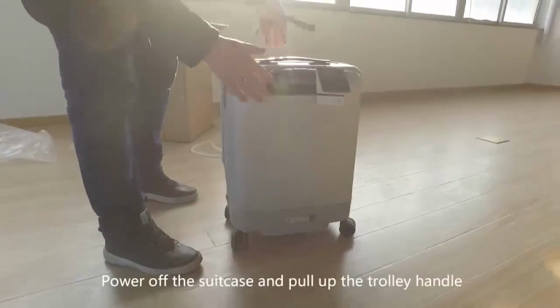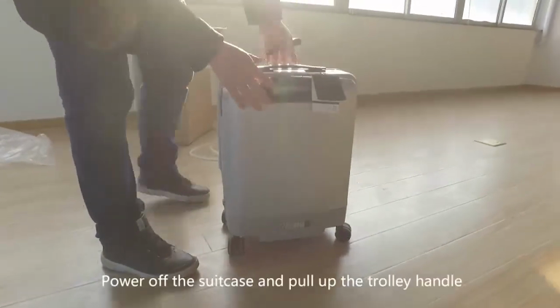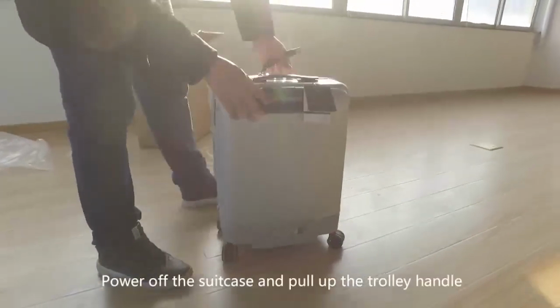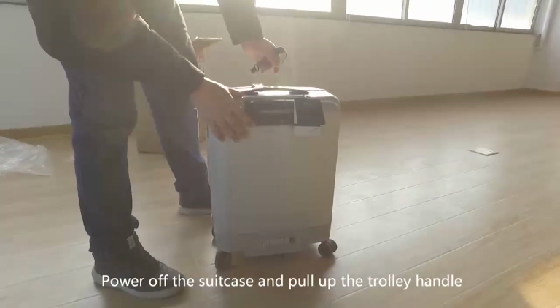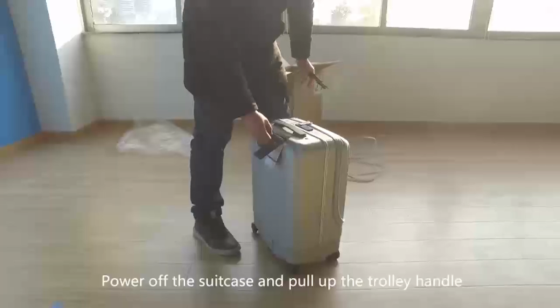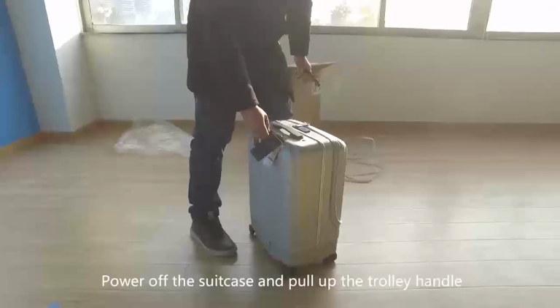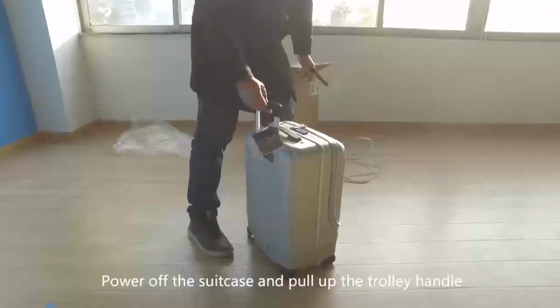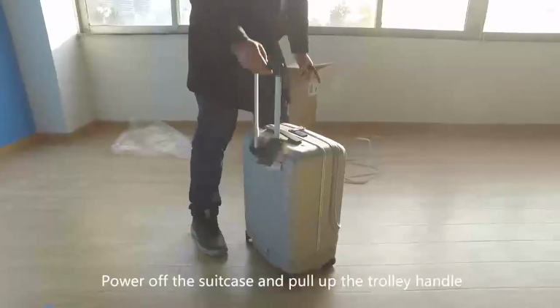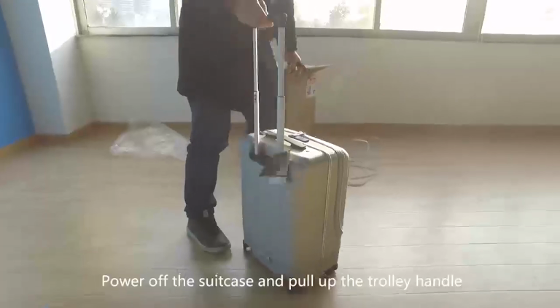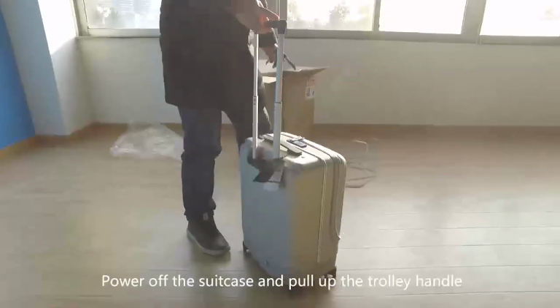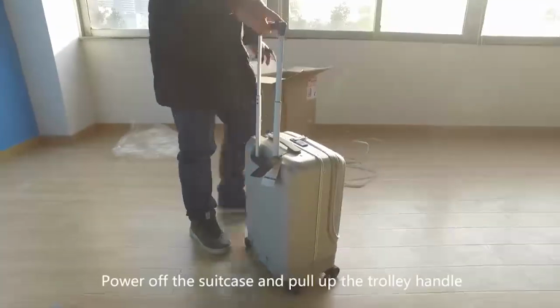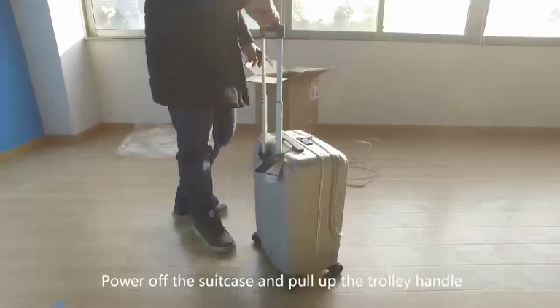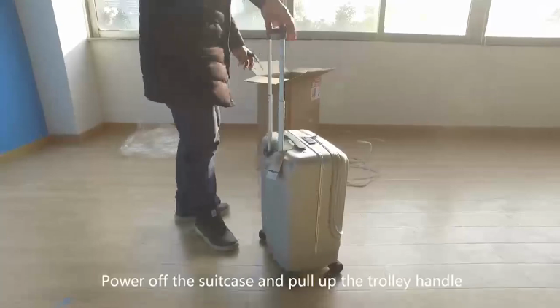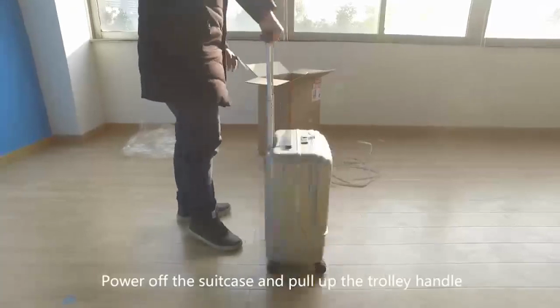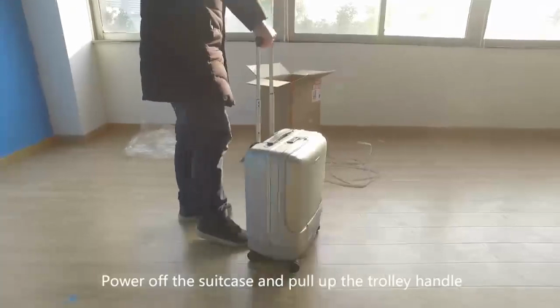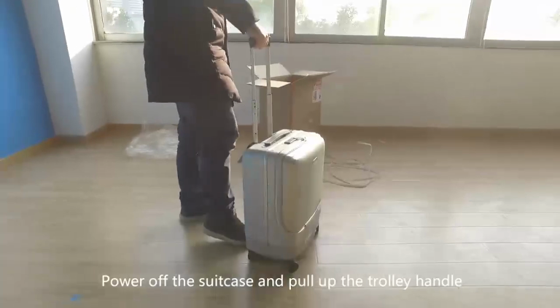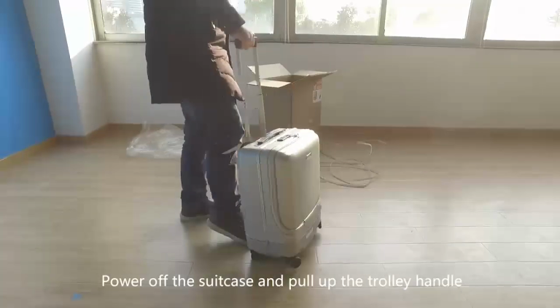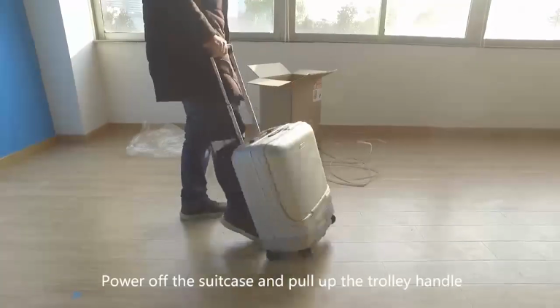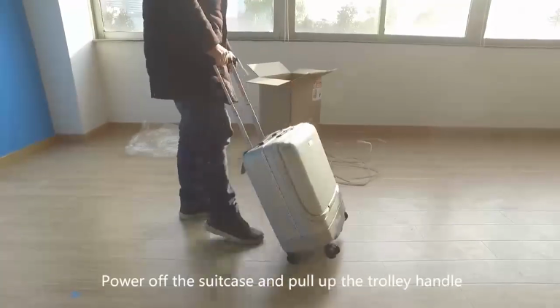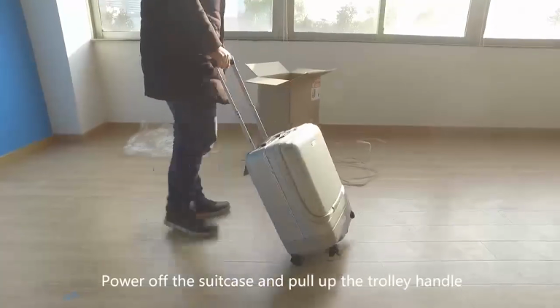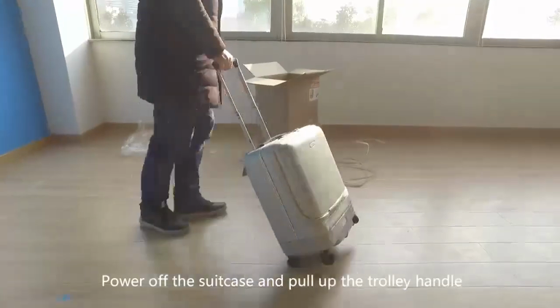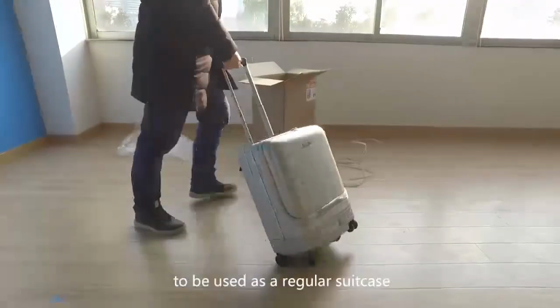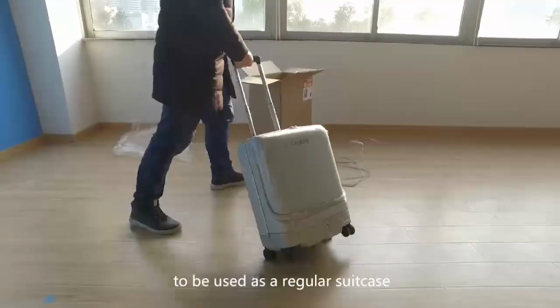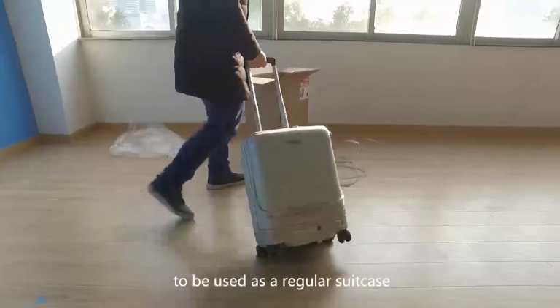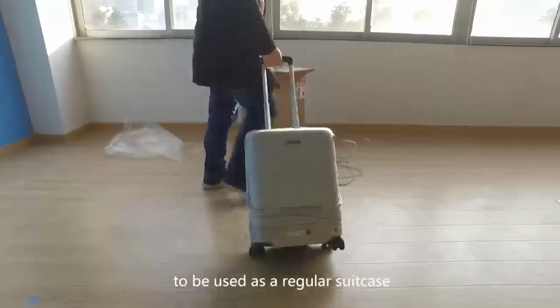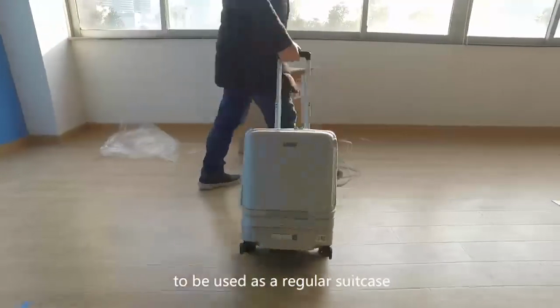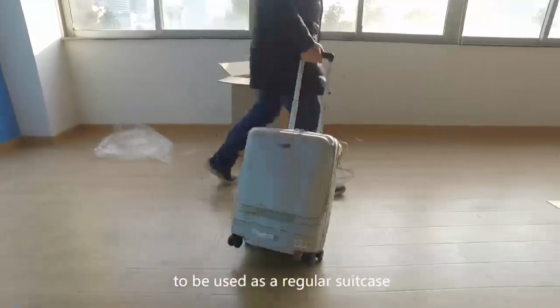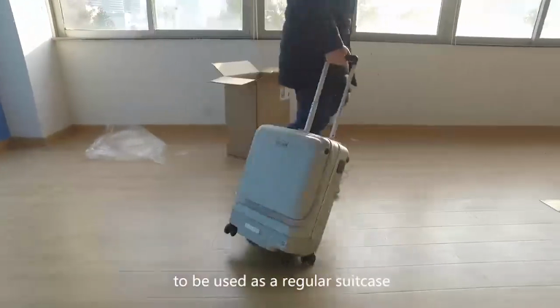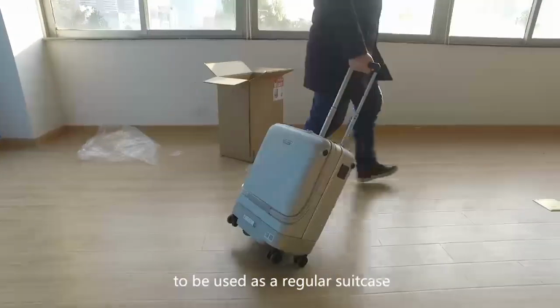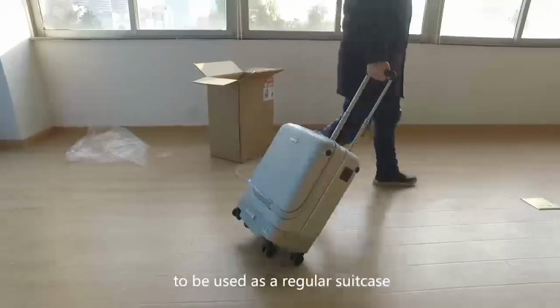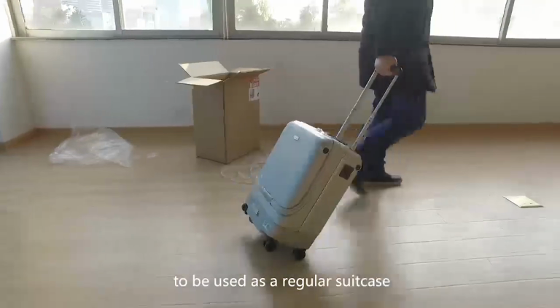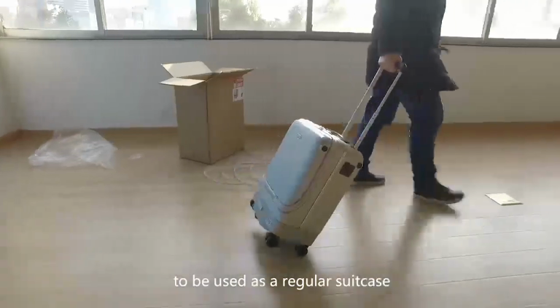Power off the suitcase and pull up the trolley handle to use it as a regular suitcase.